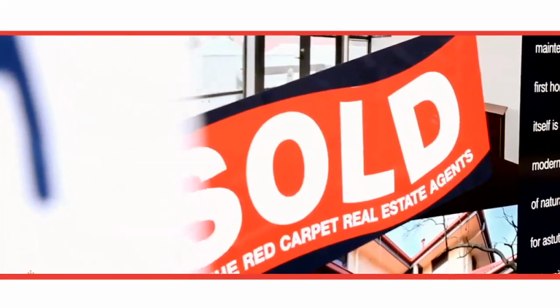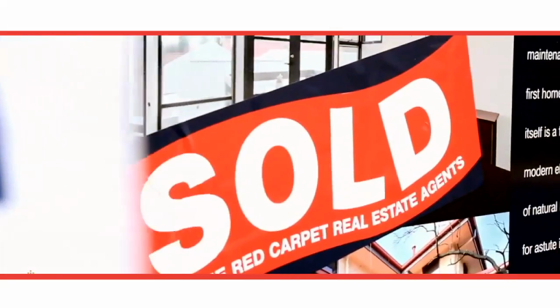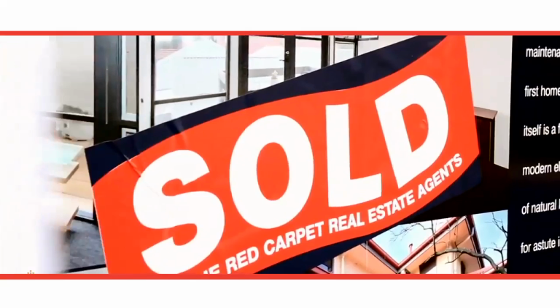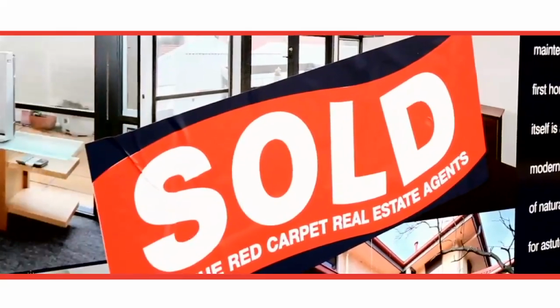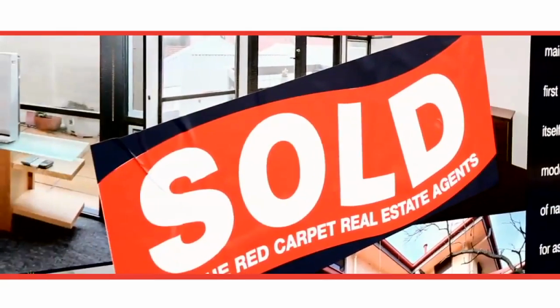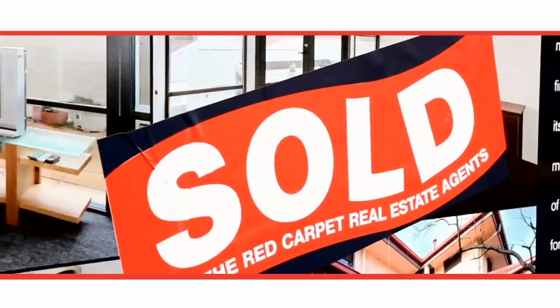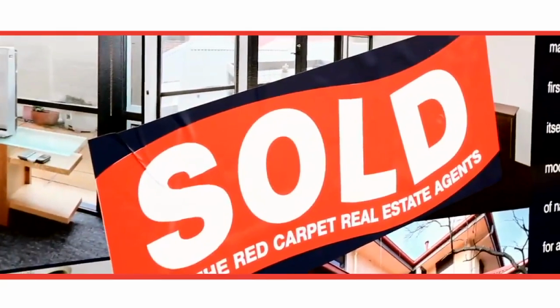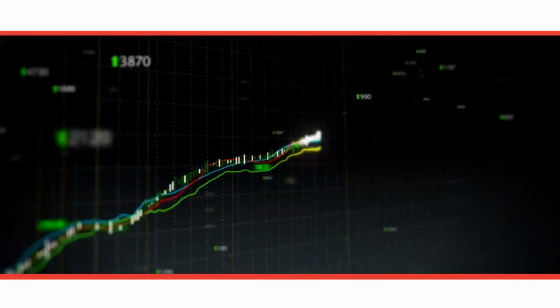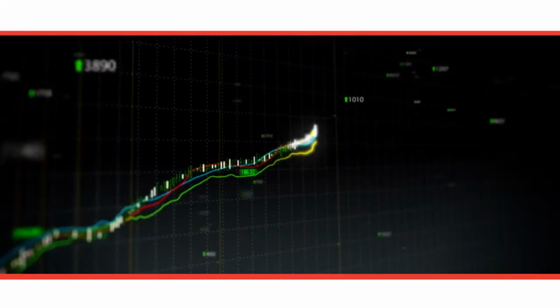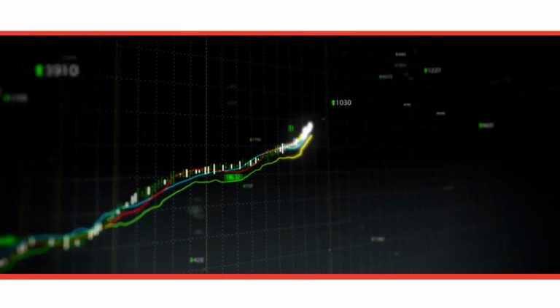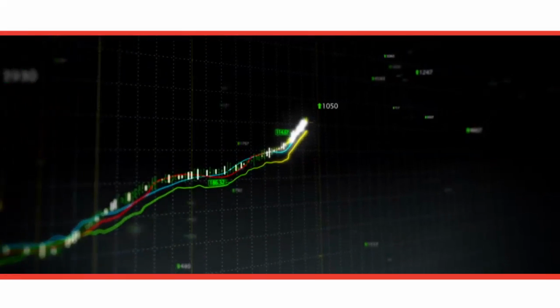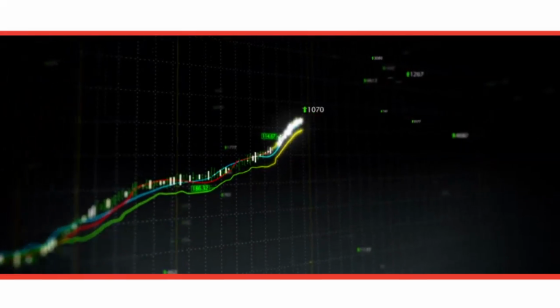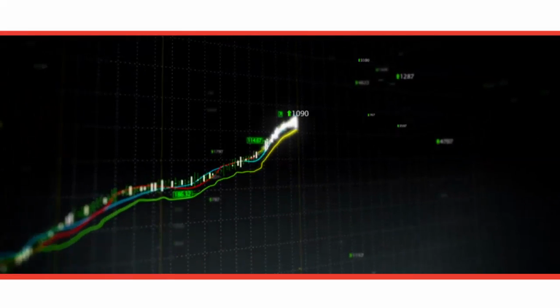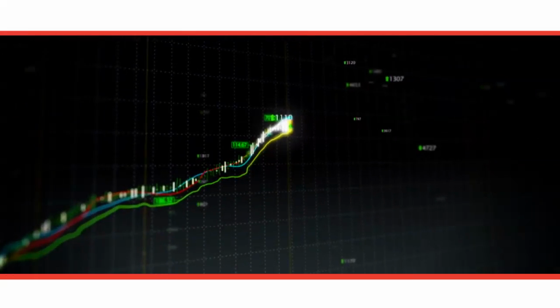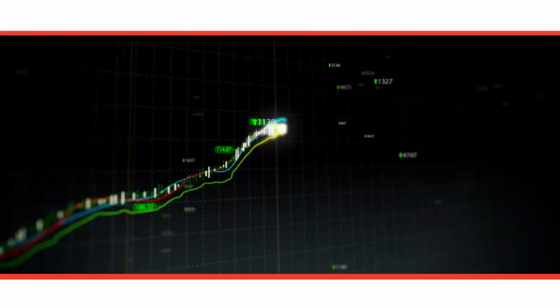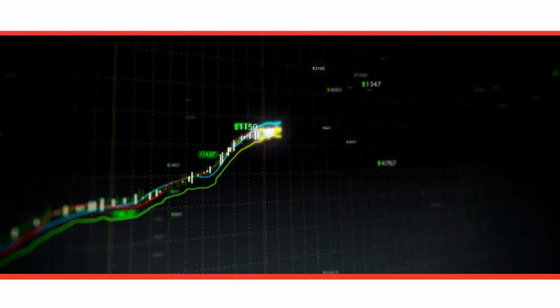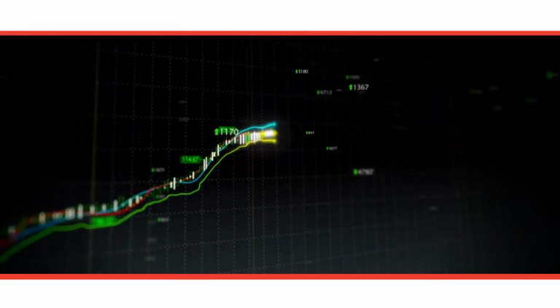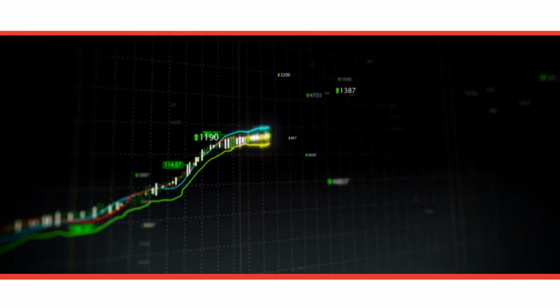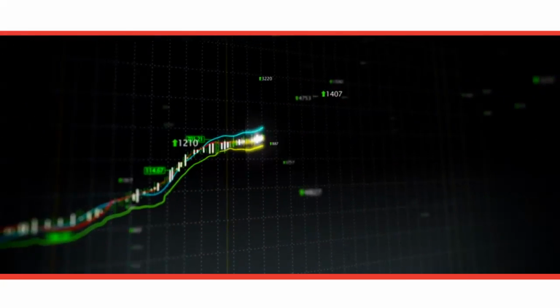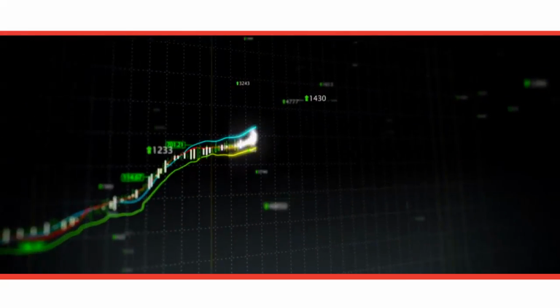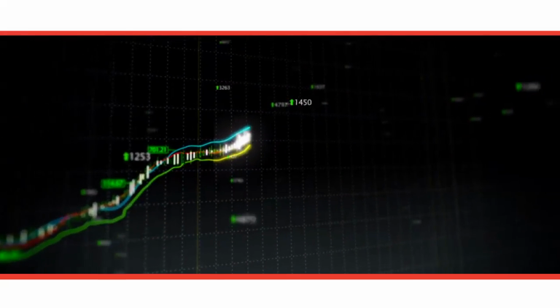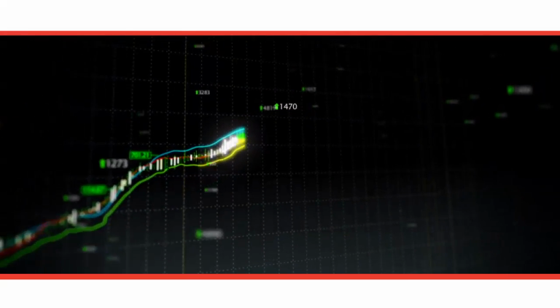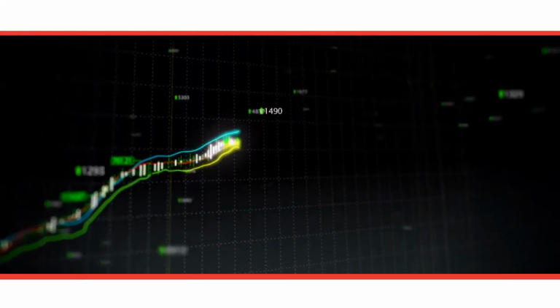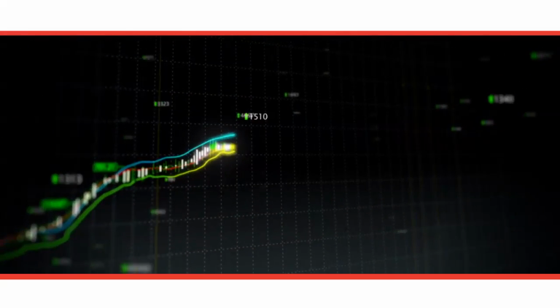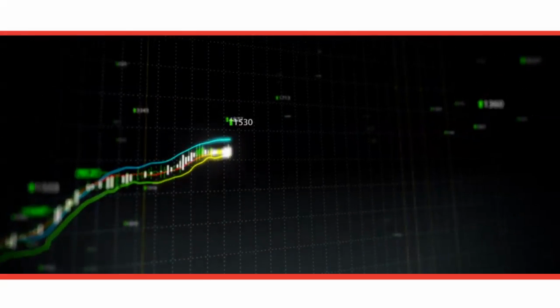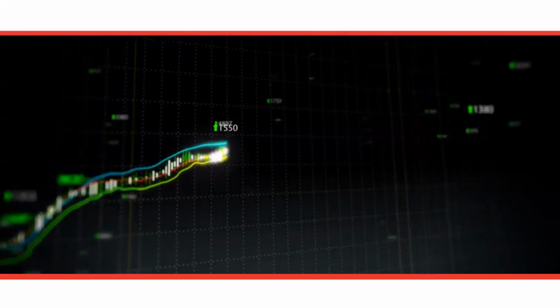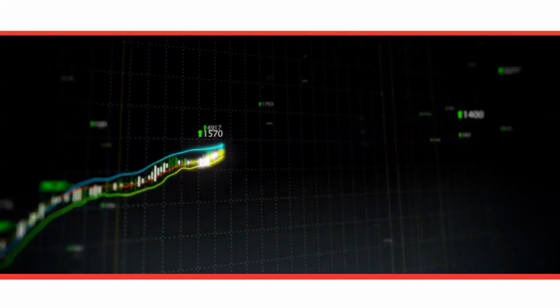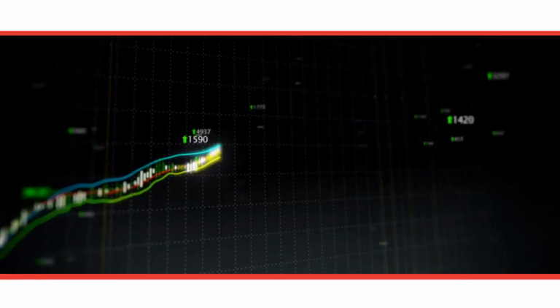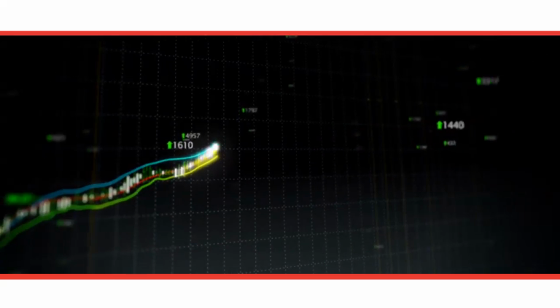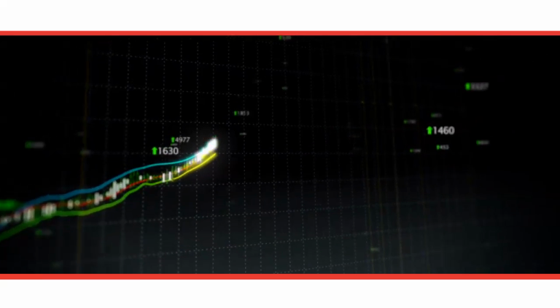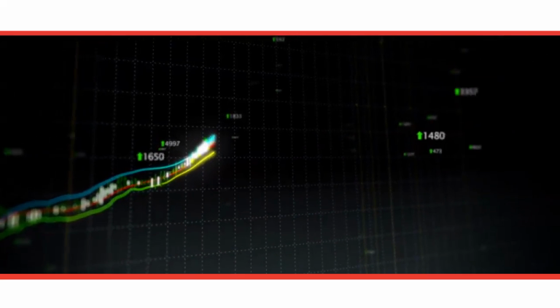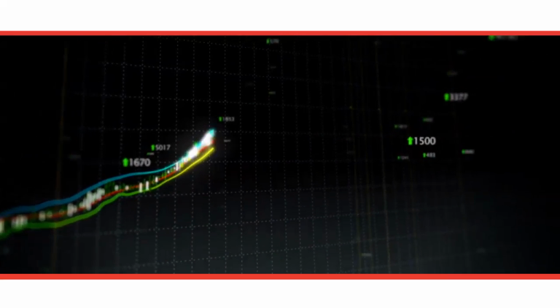The rental market is also stronger, with our property management department having a record month in terms of both leasings and rent collected.